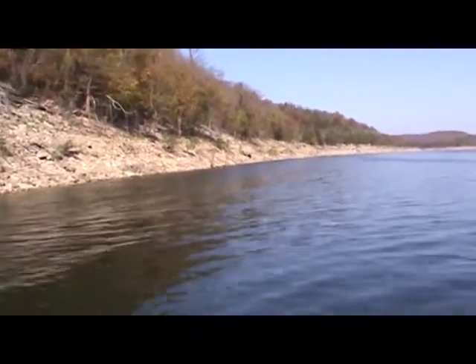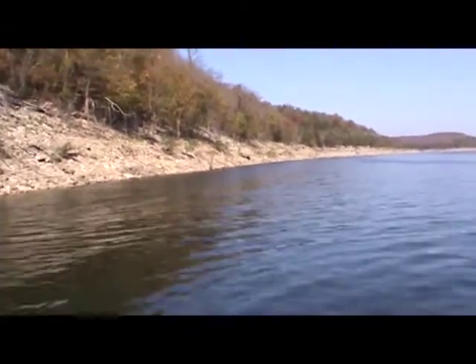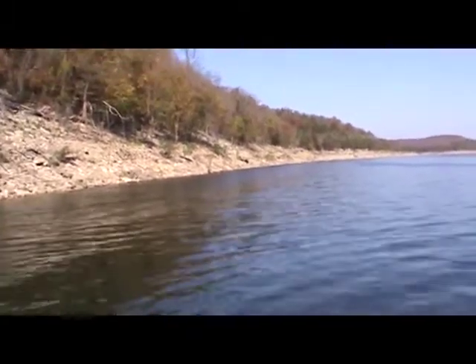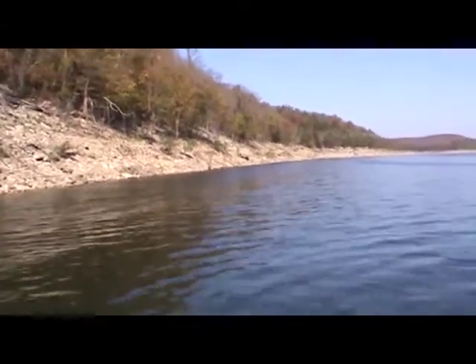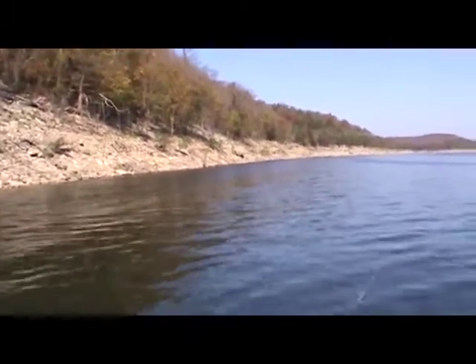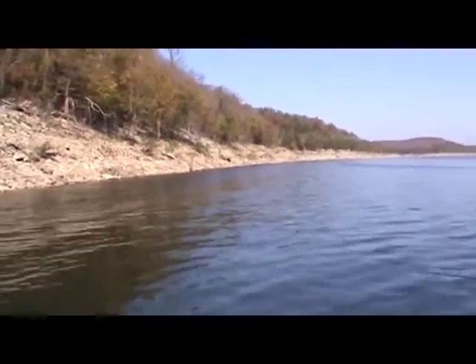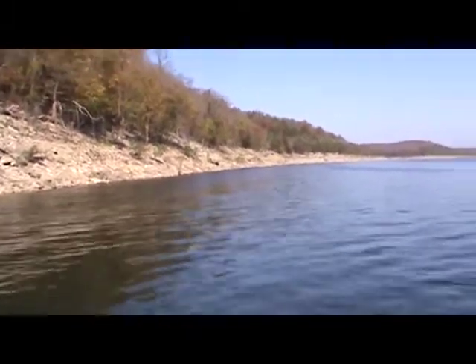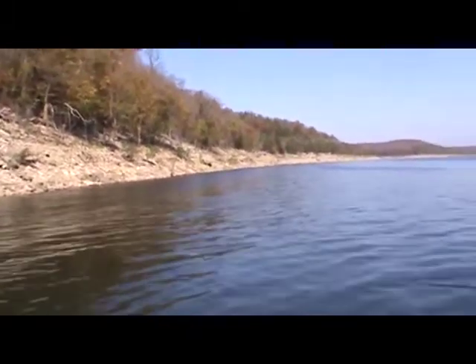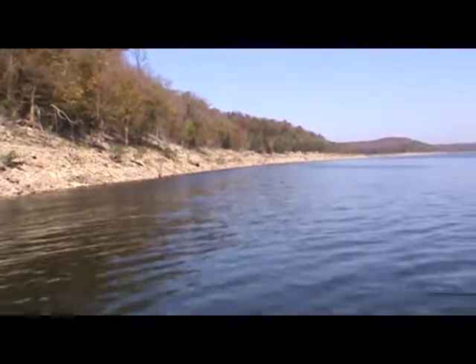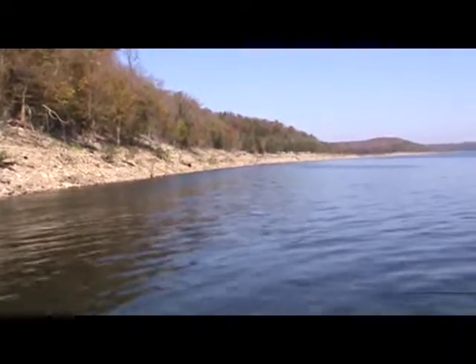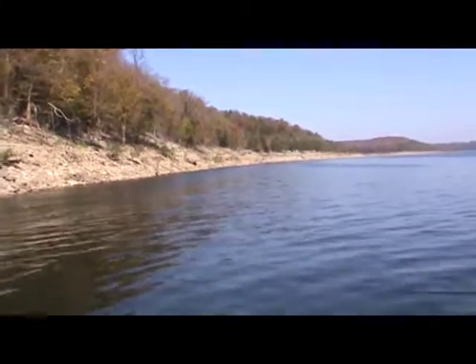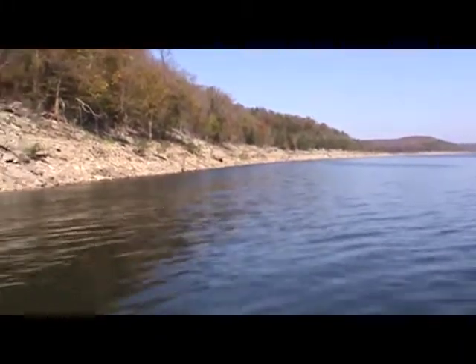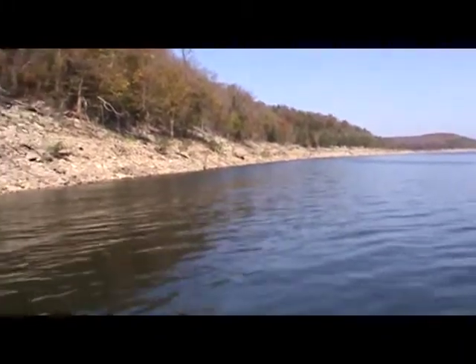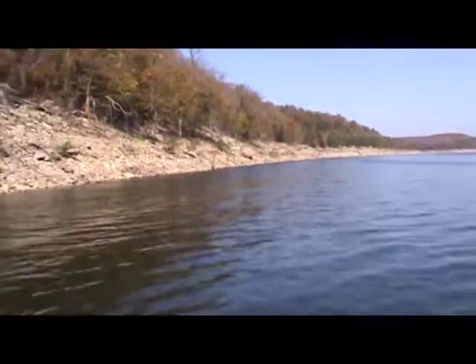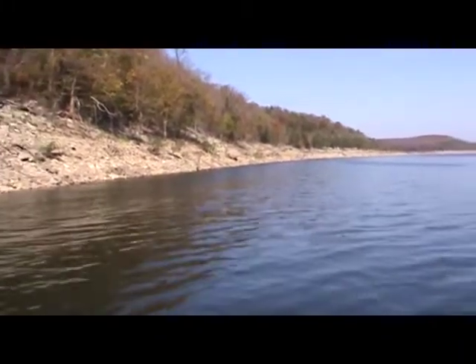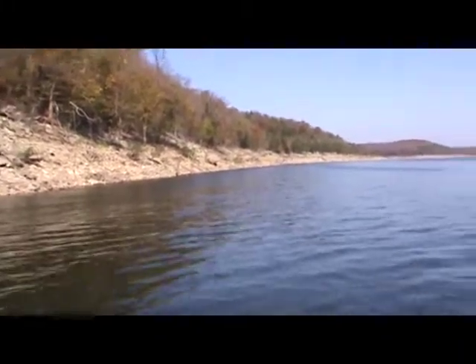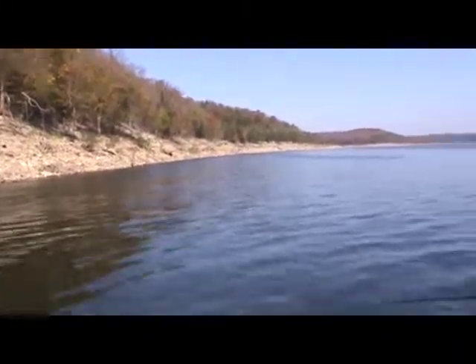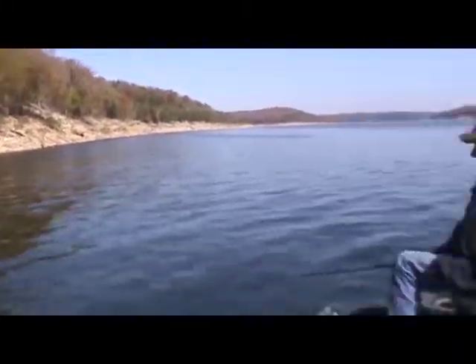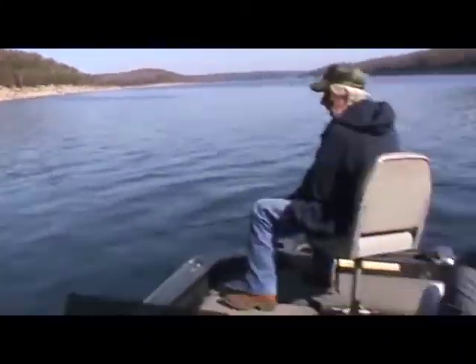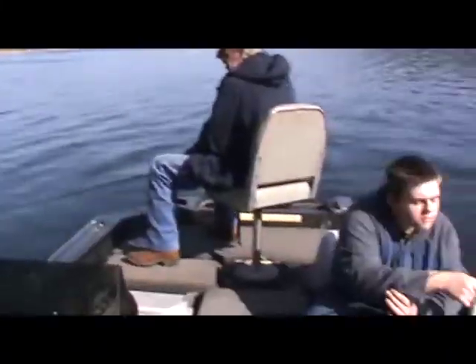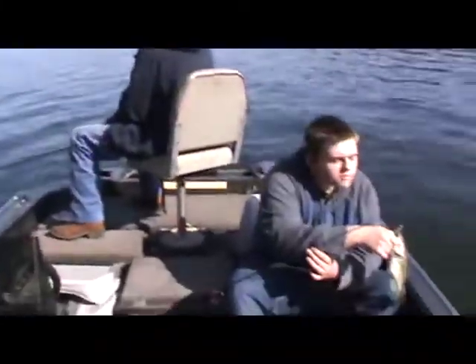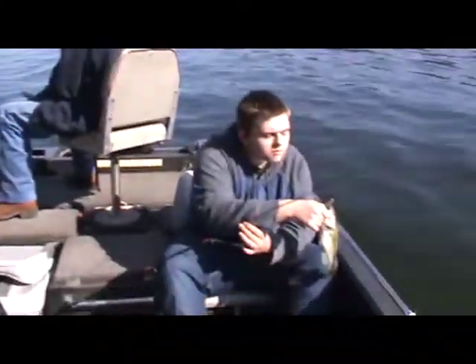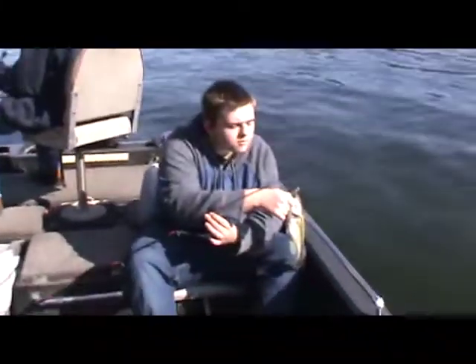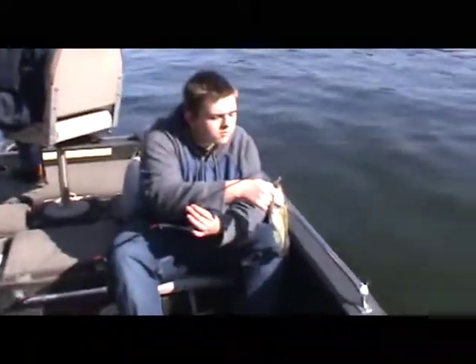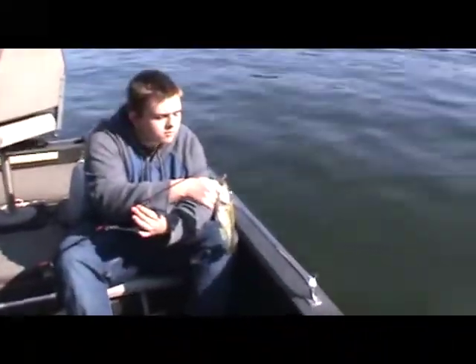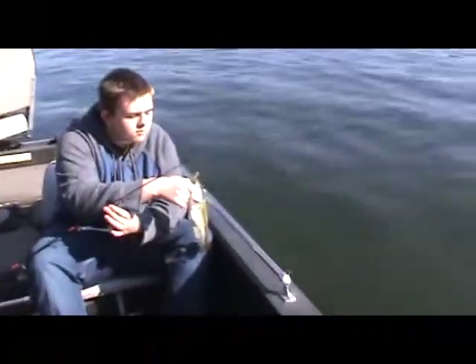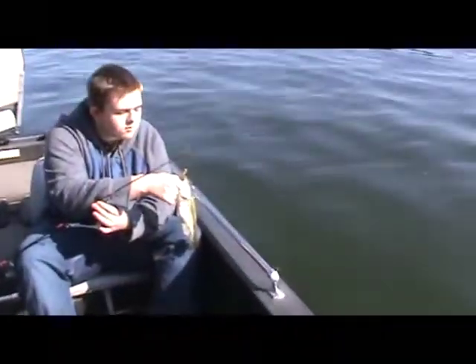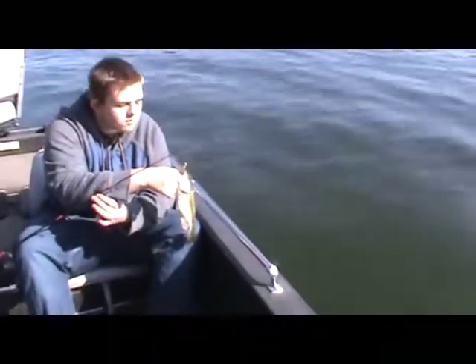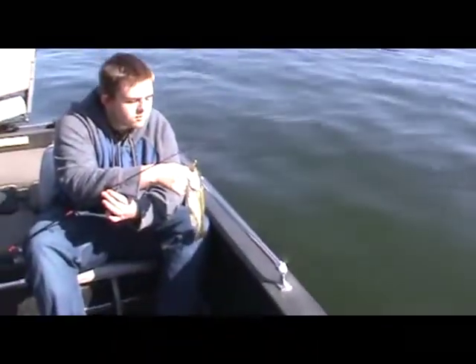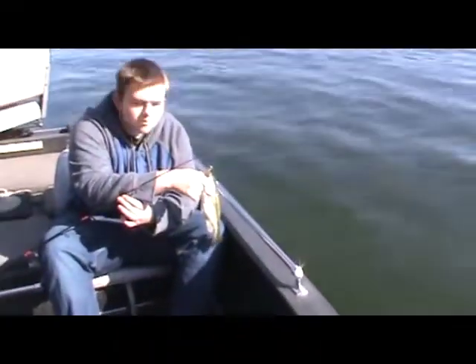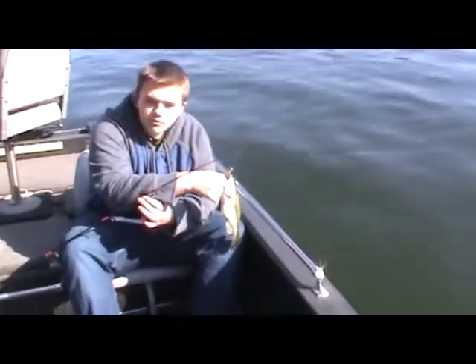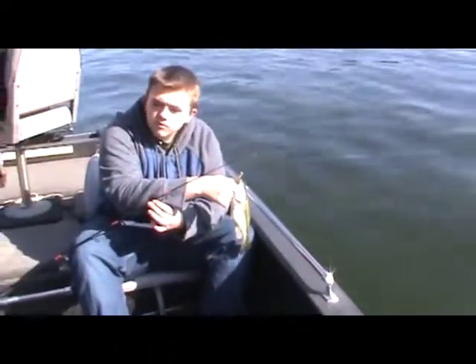We're into it about maybe 150 yards now. Everything's looking good here on Bull Shoes Lake today.